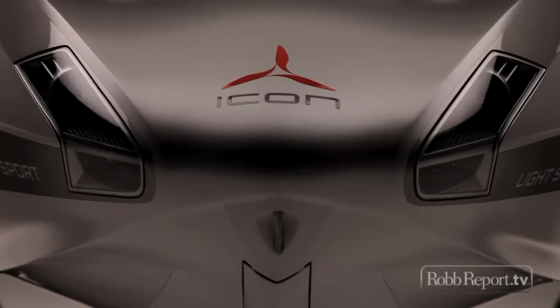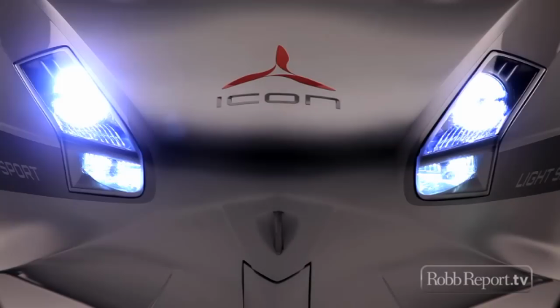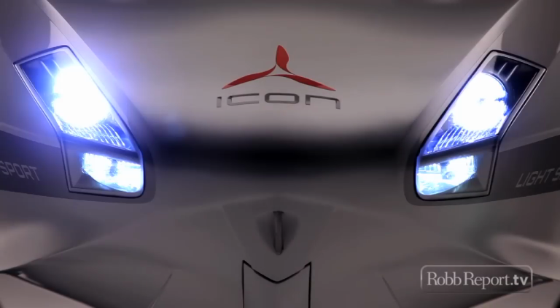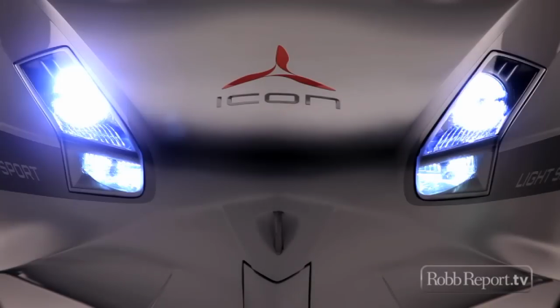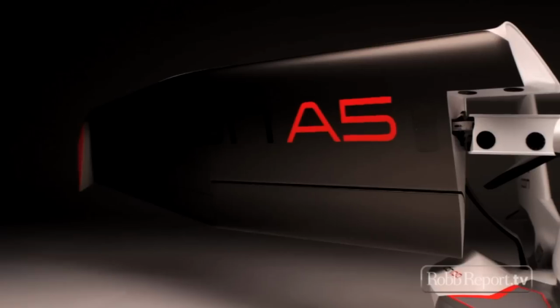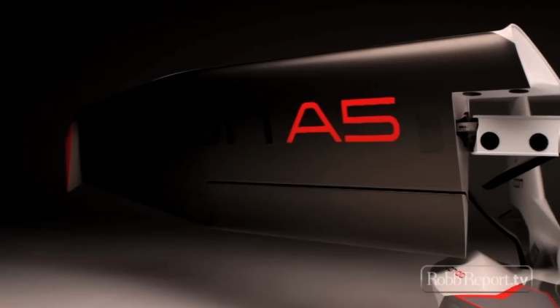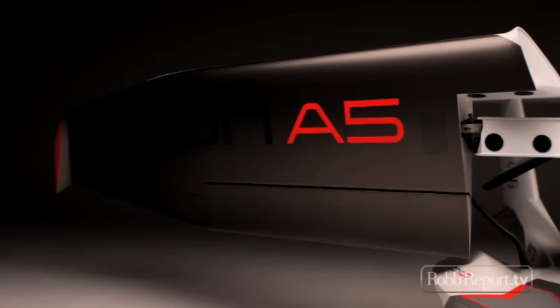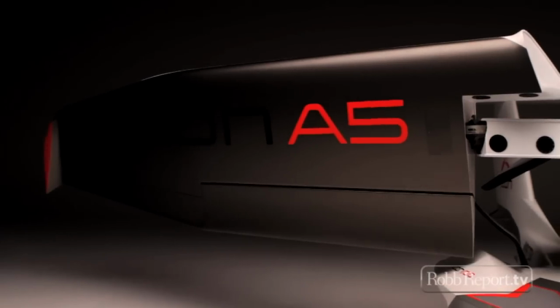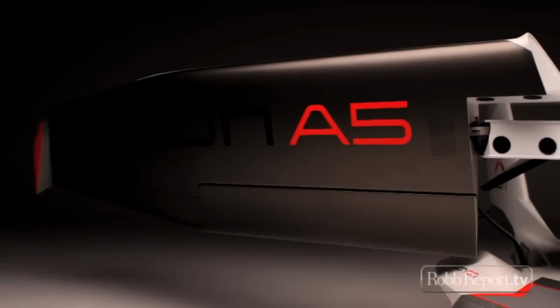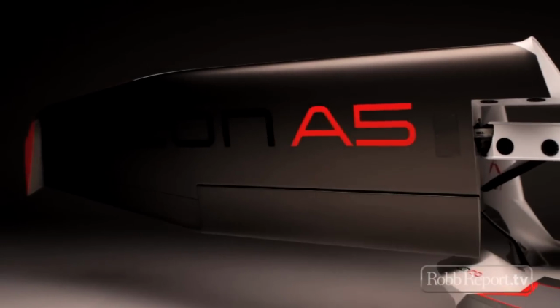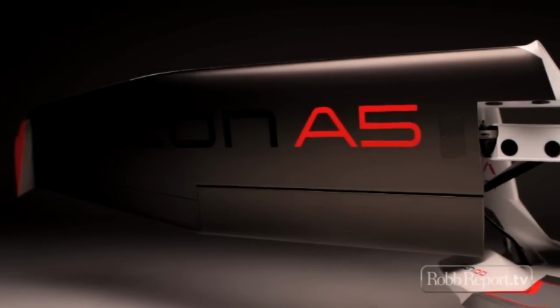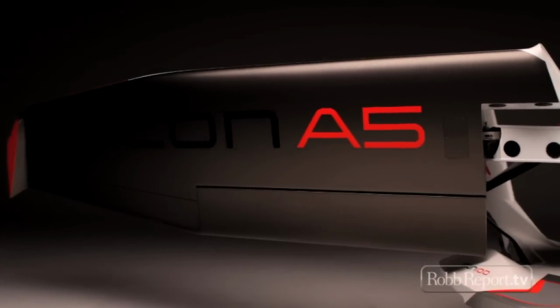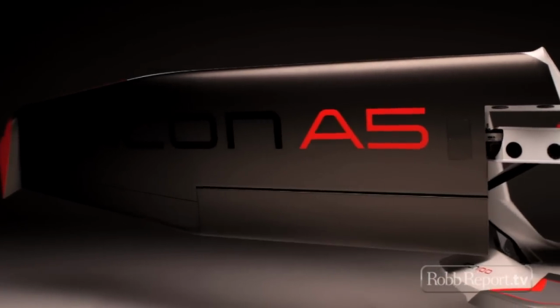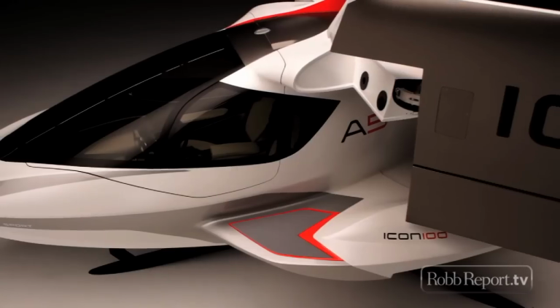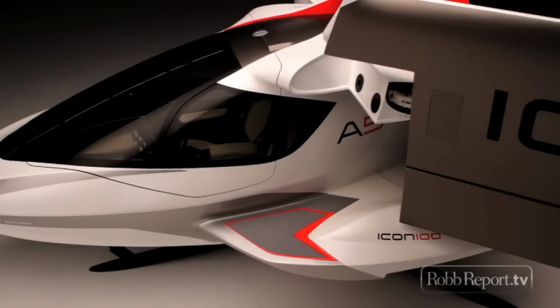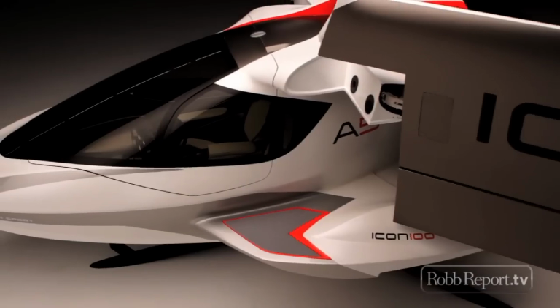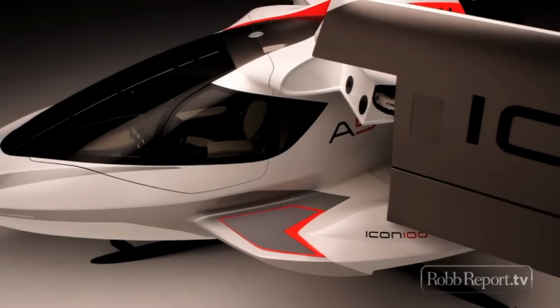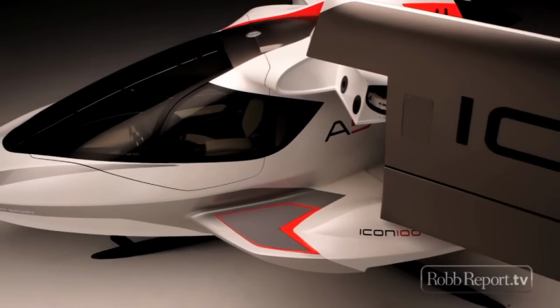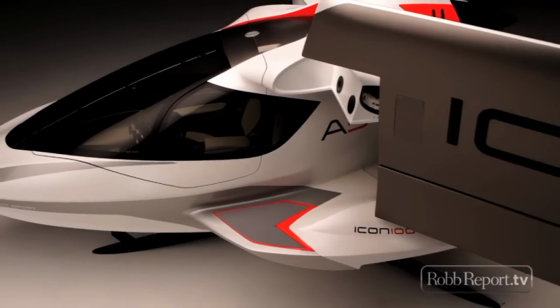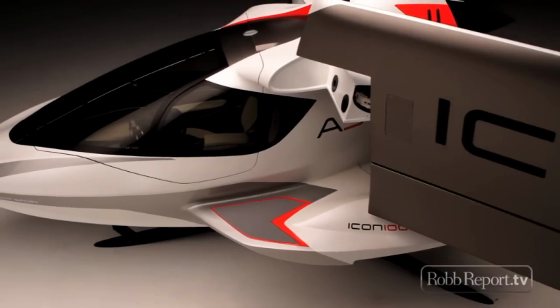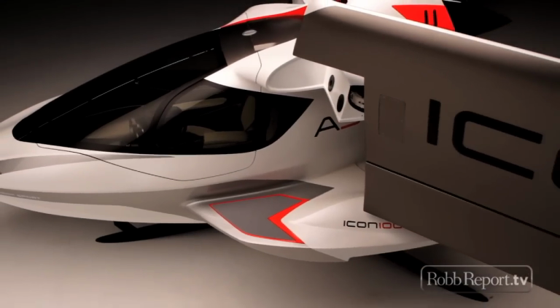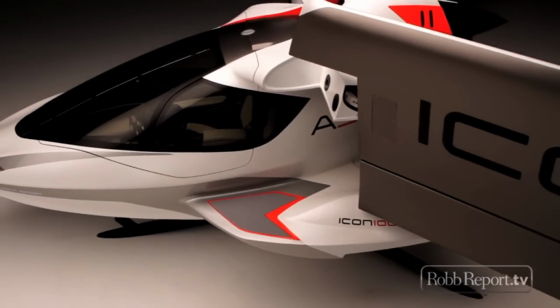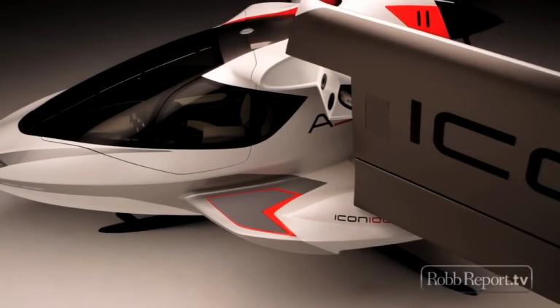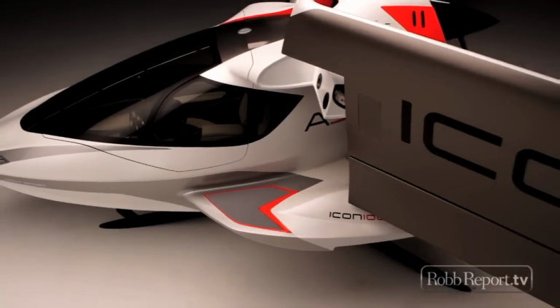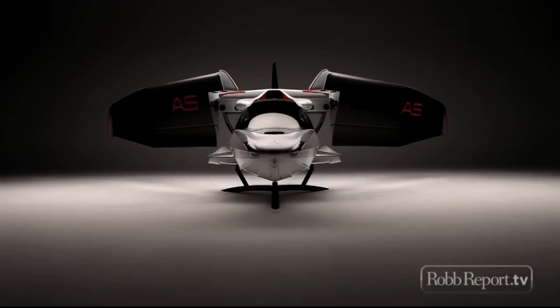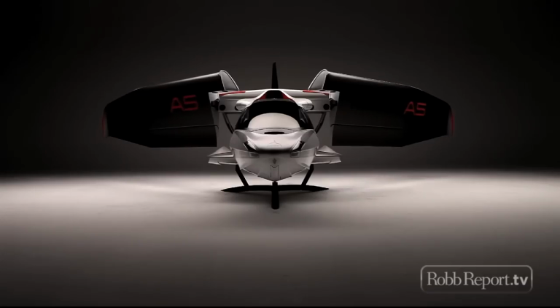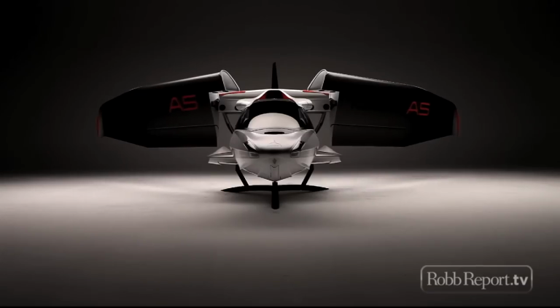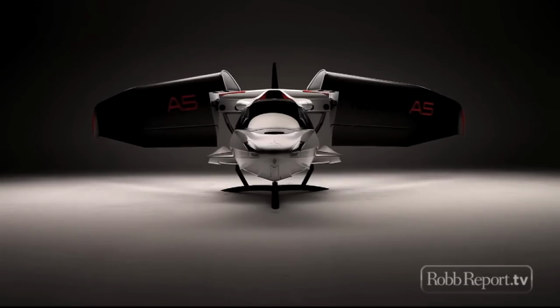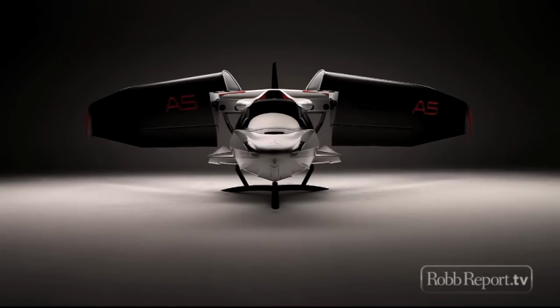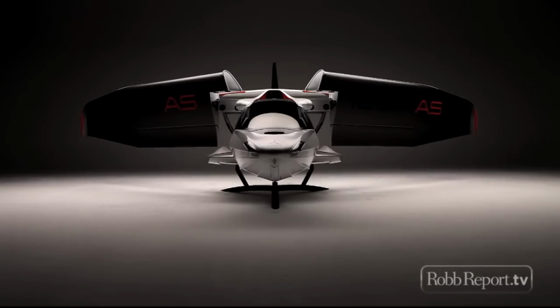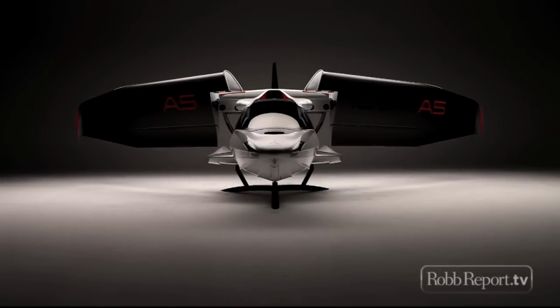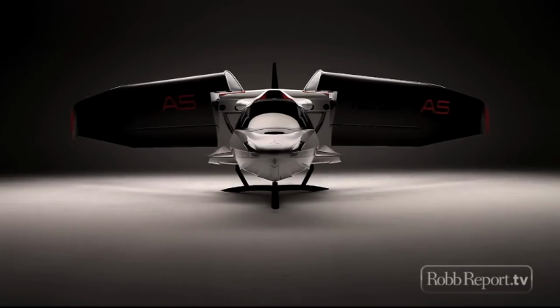ICON's mission is to build the safest light sport aircraft in the world. And that begins with the A5.